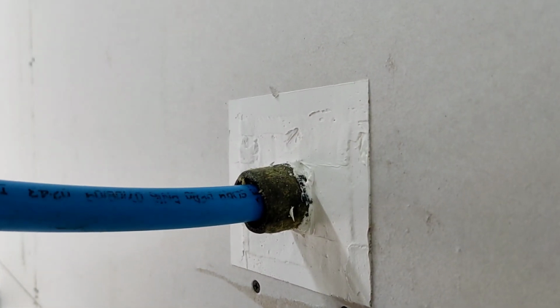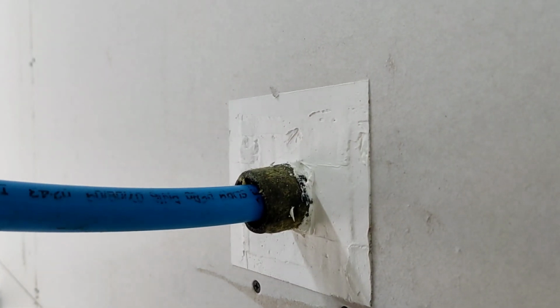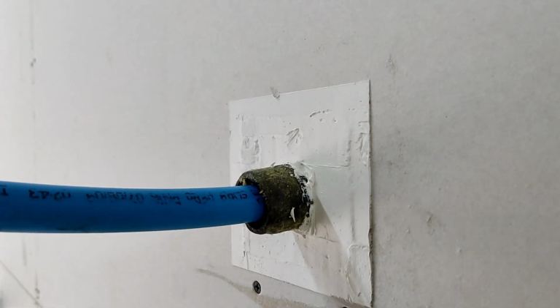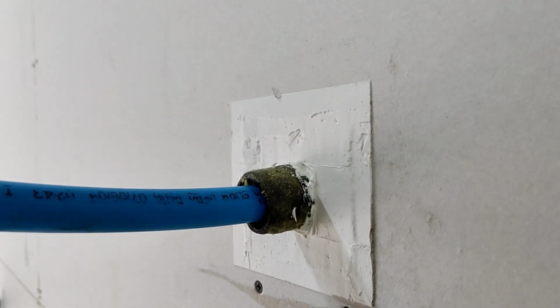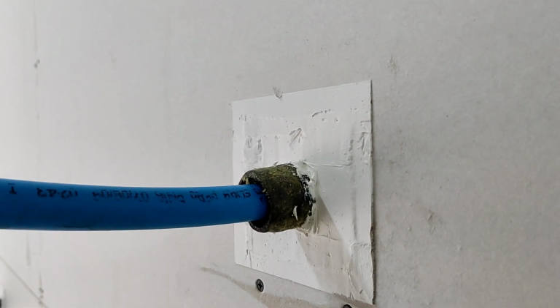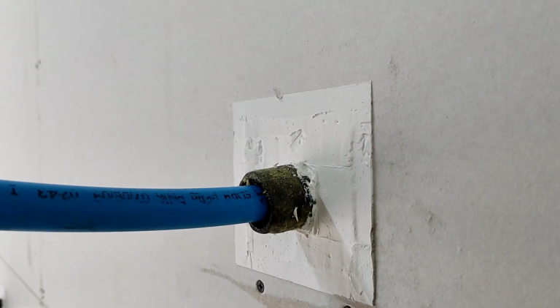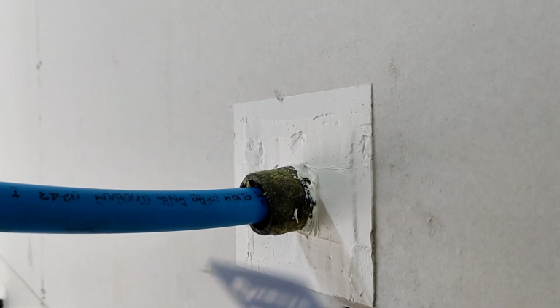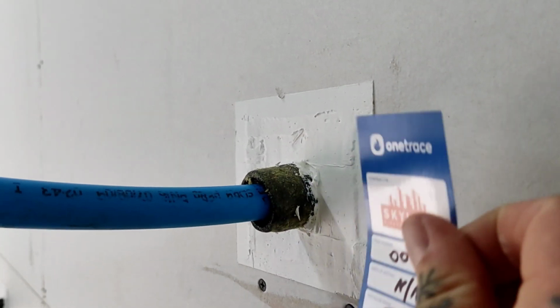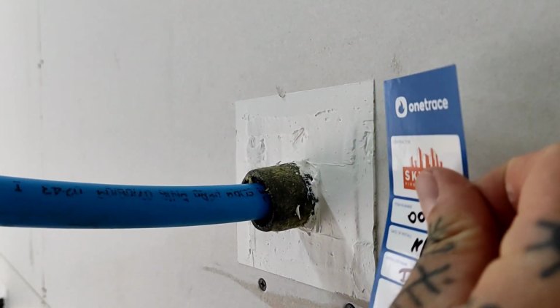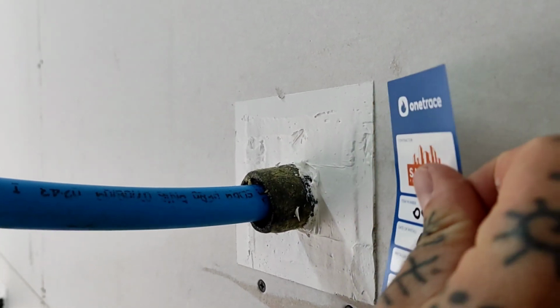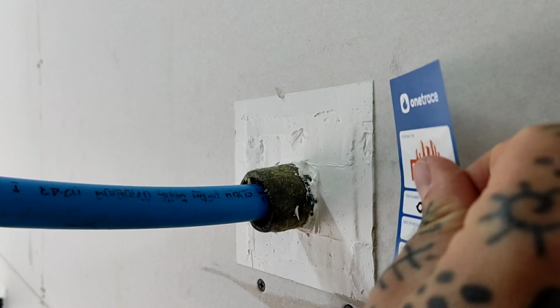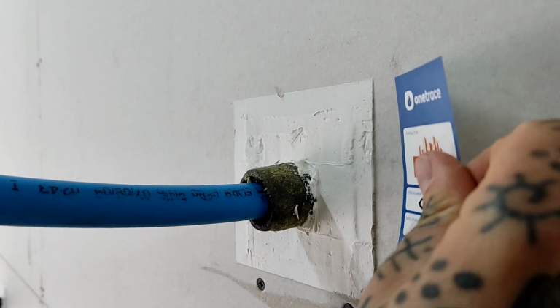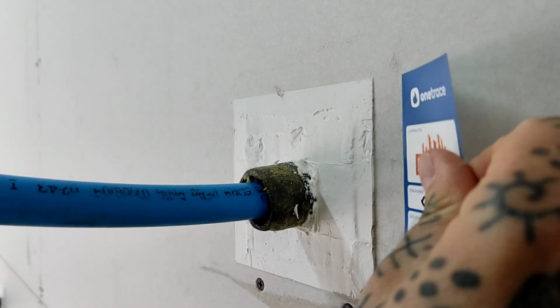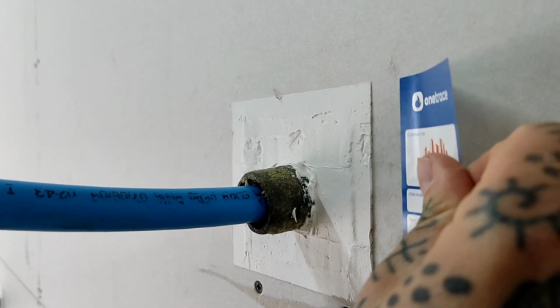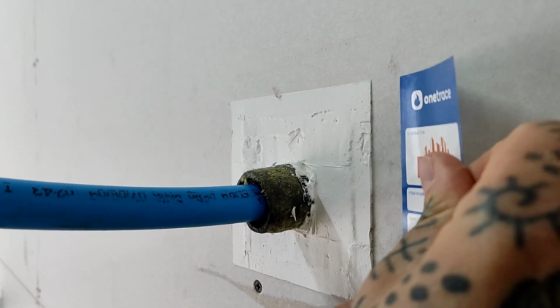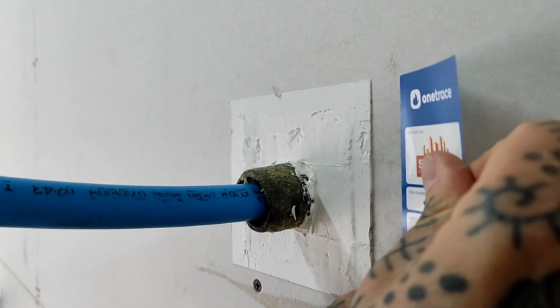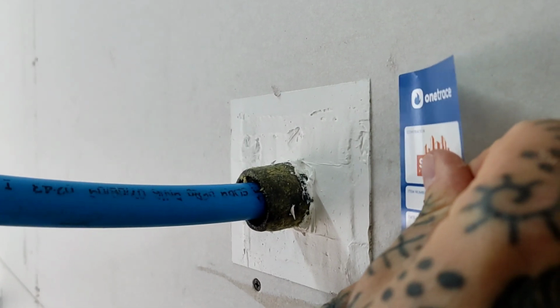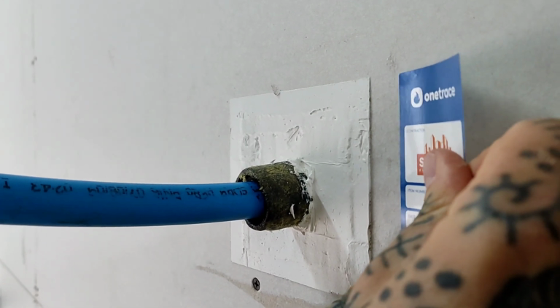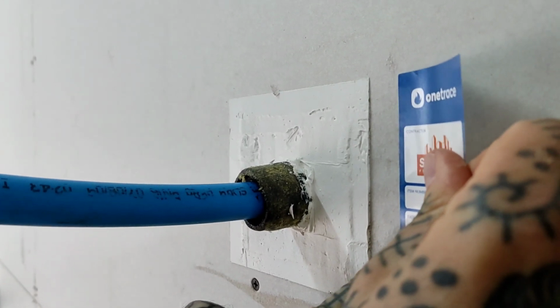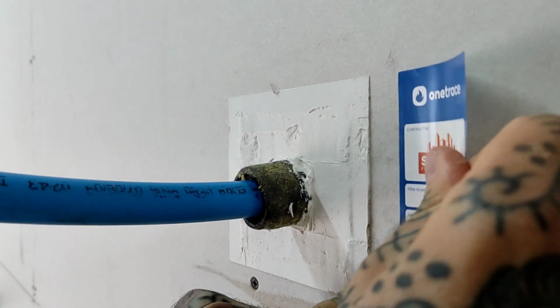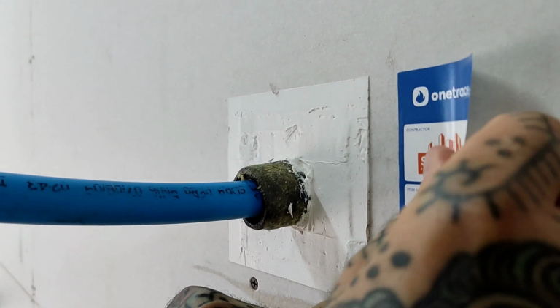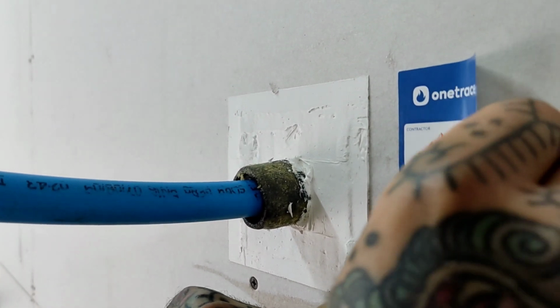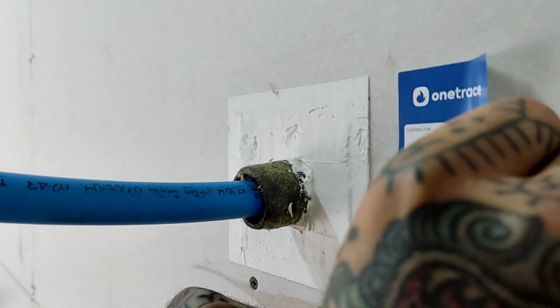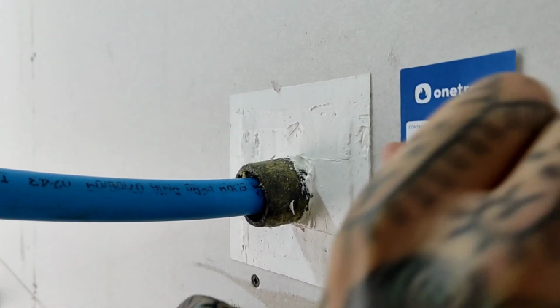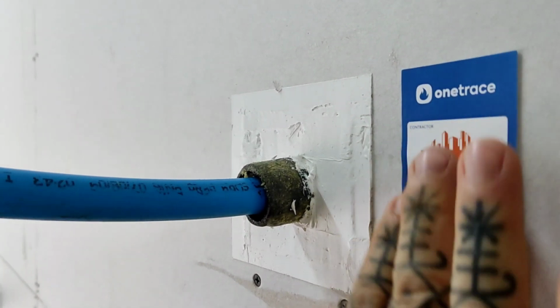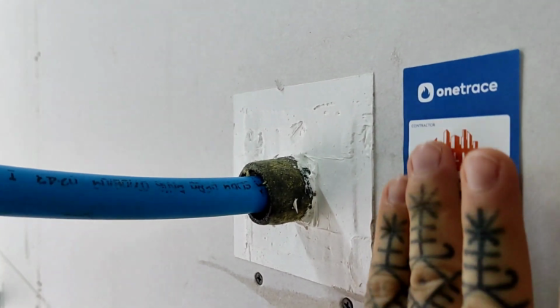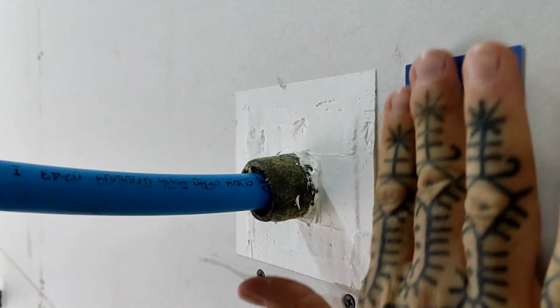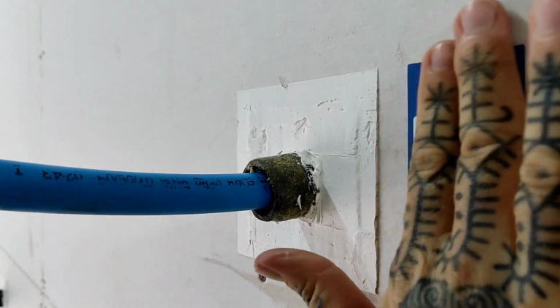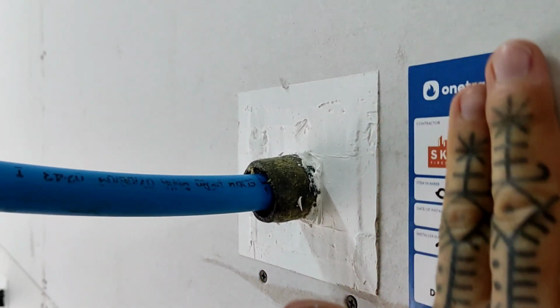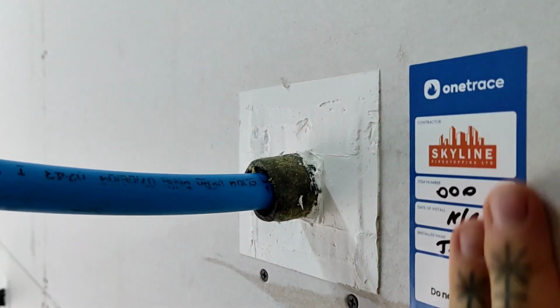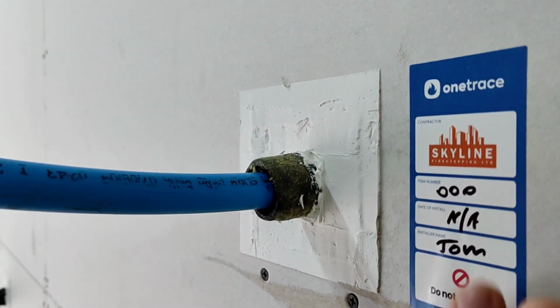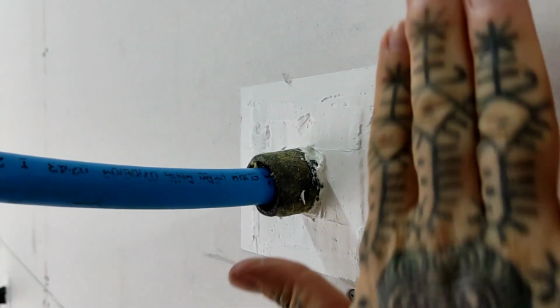The next step is one of the most important: to tag the item. We're going to go over this in more detail in our next video.